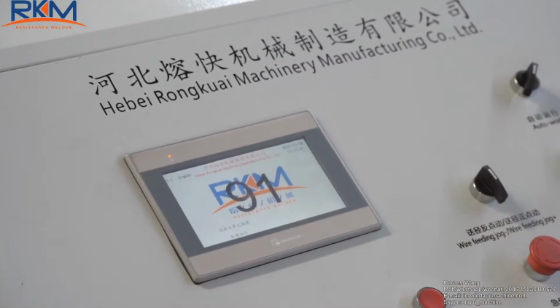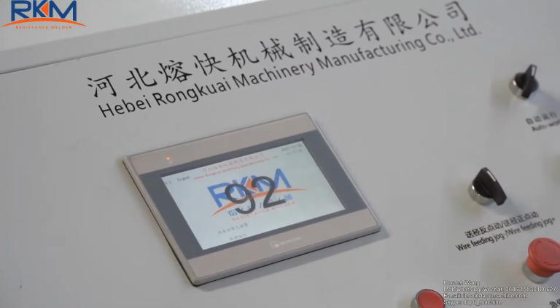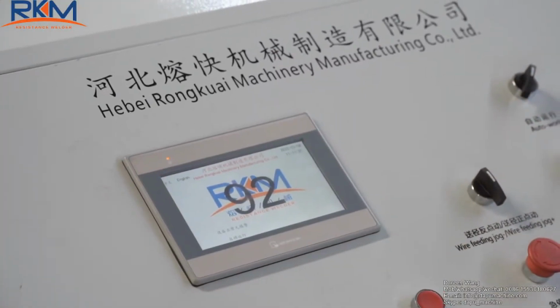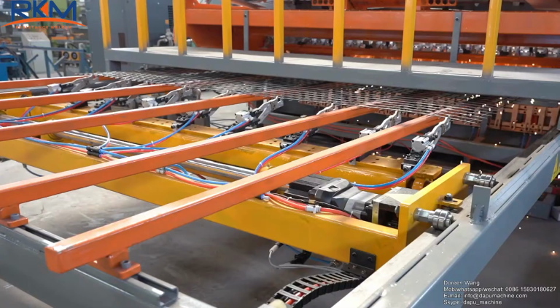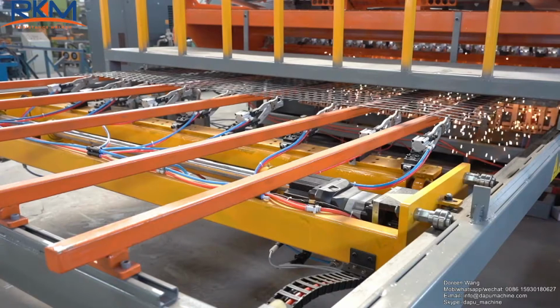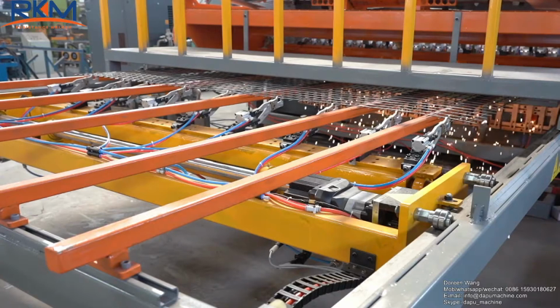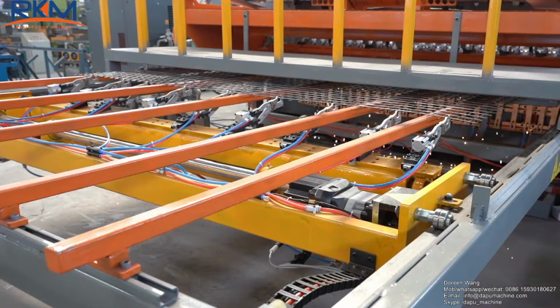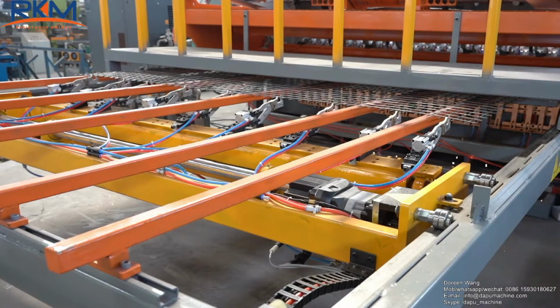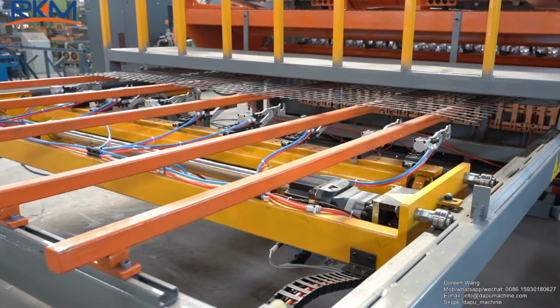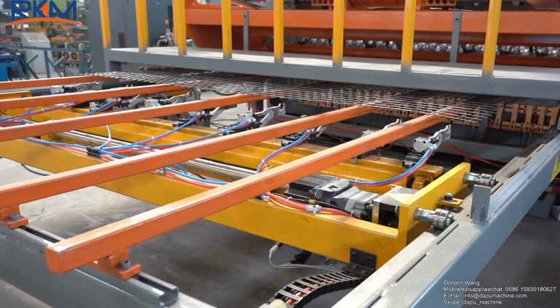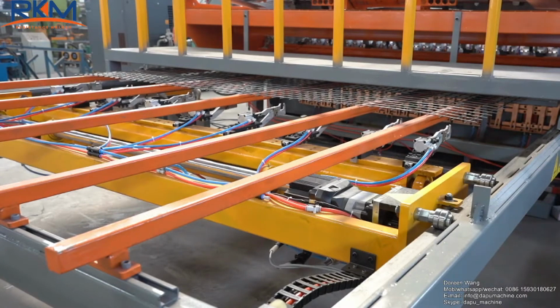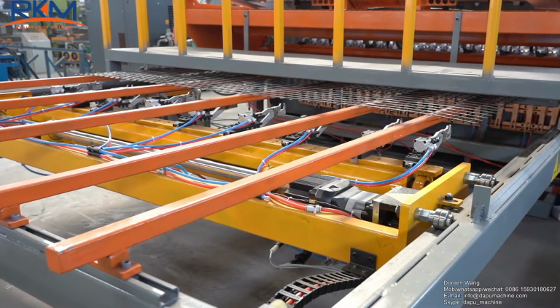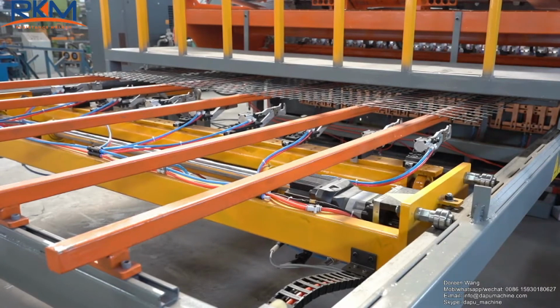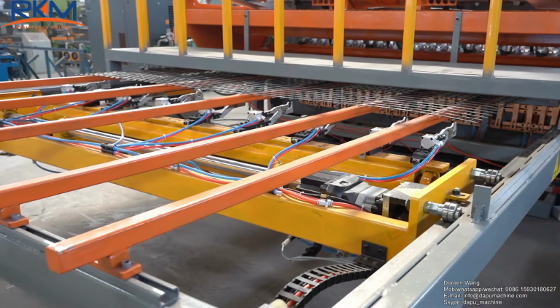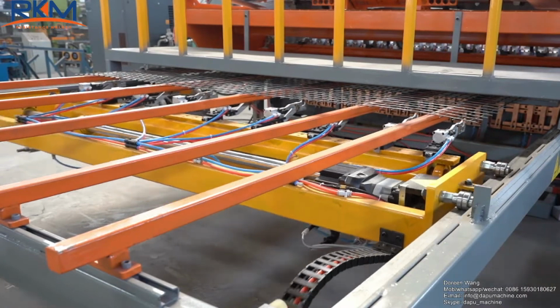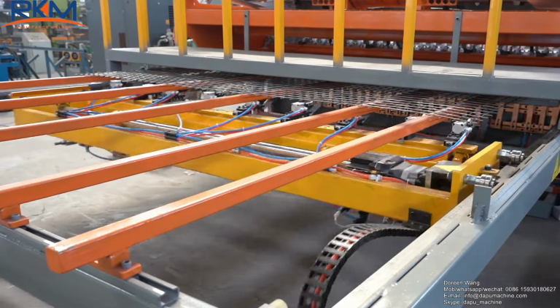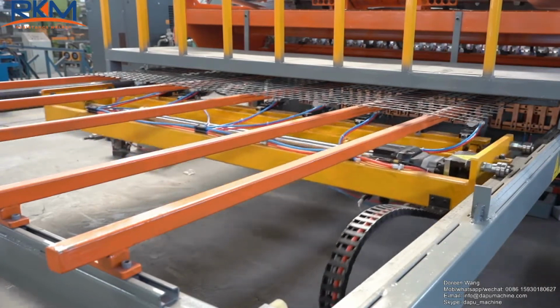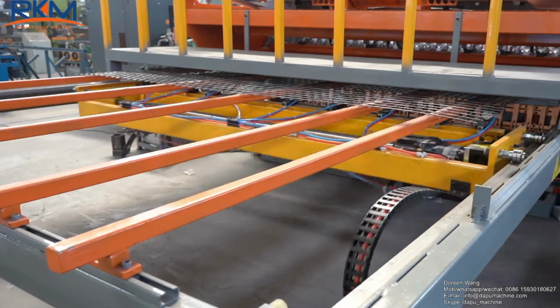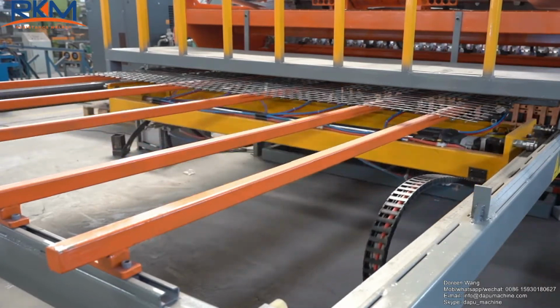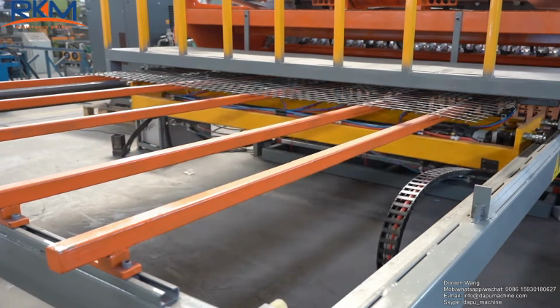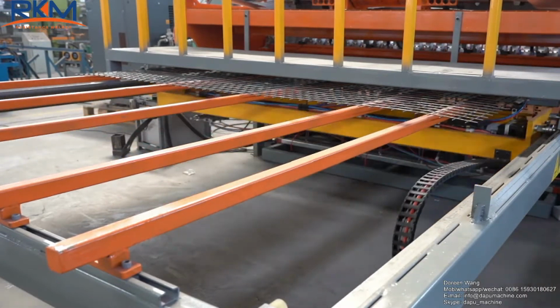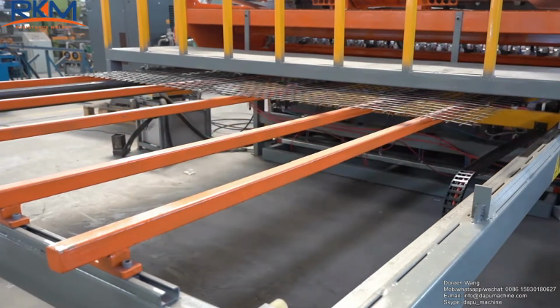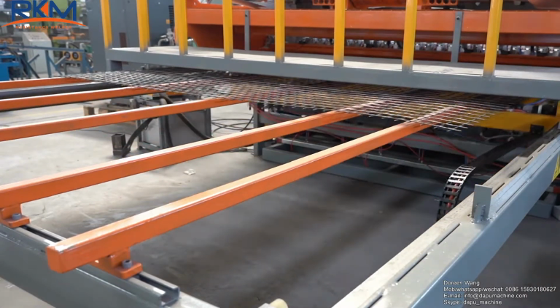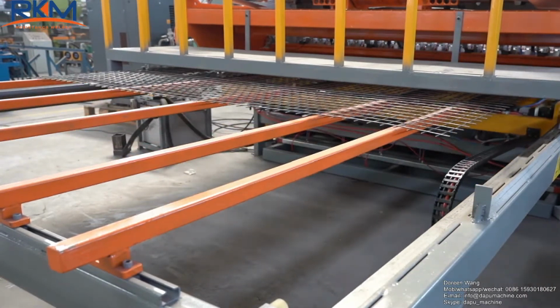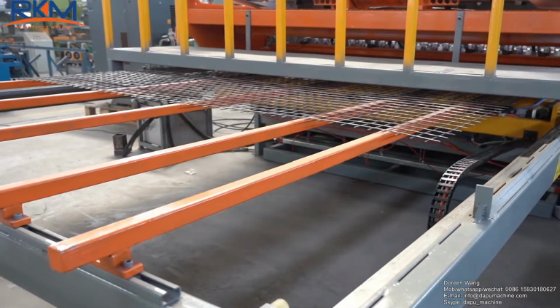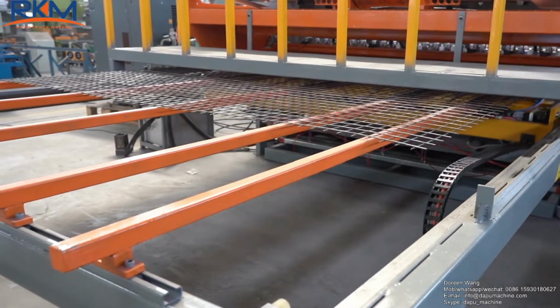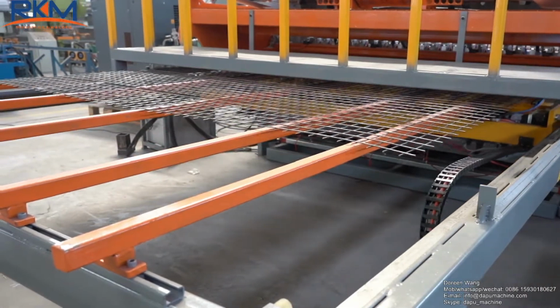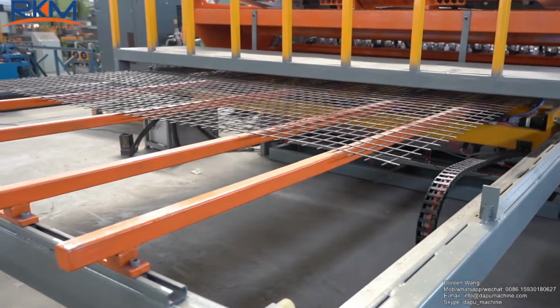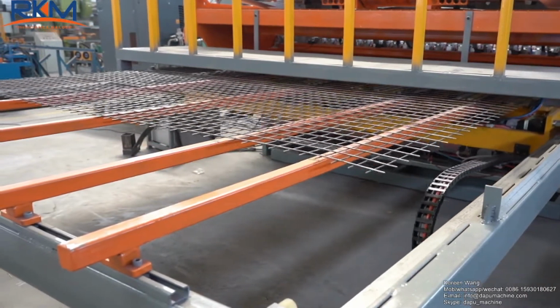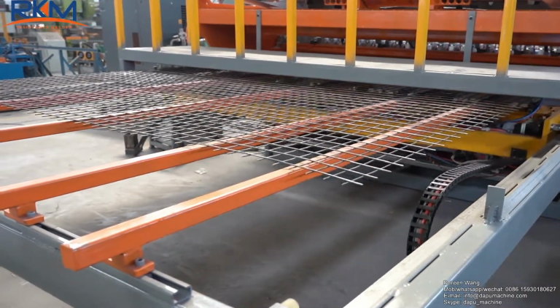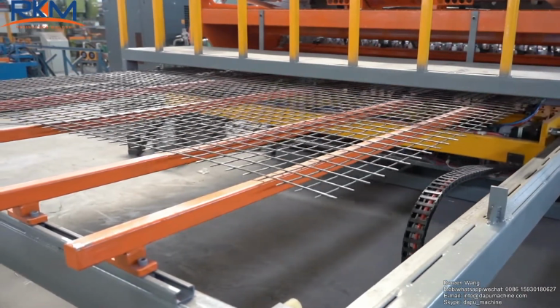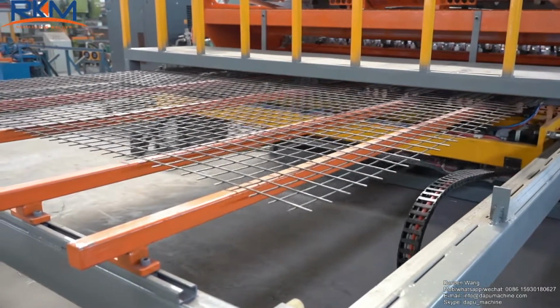CNC control ensures the mesh size is accurate. Welcome your inquiry for this machine.